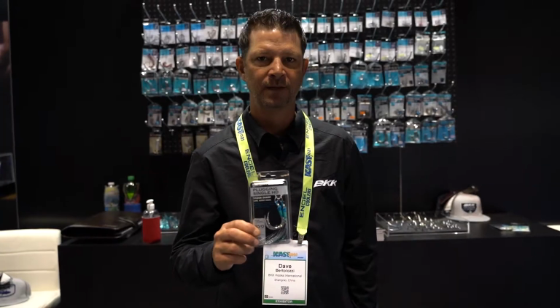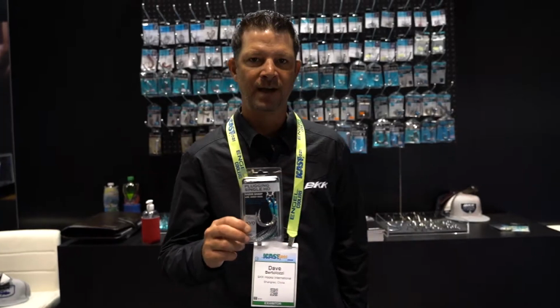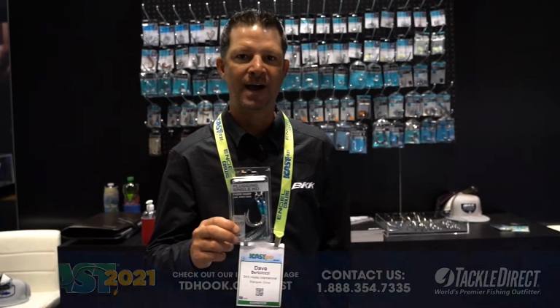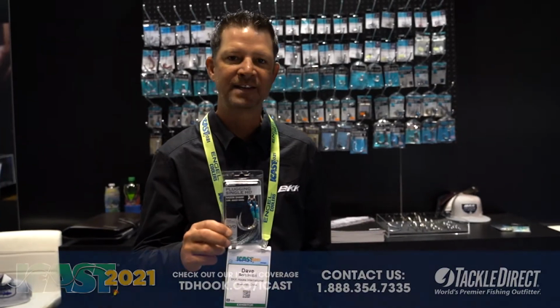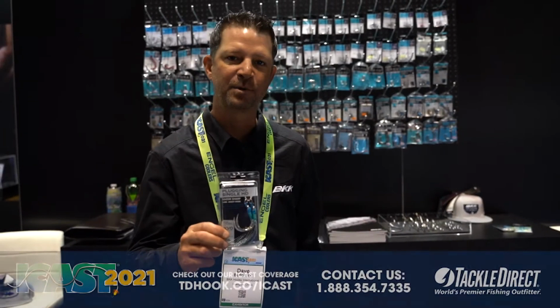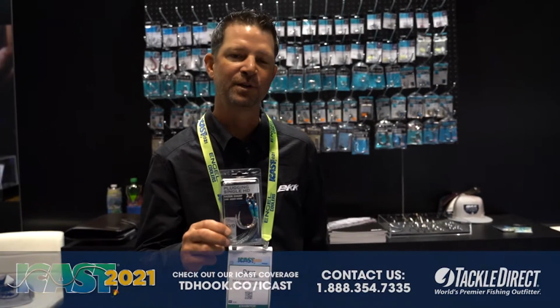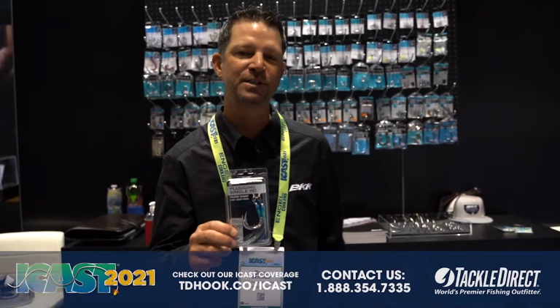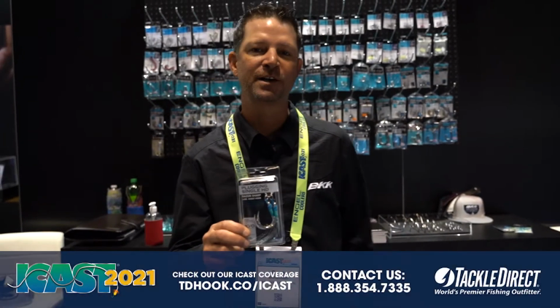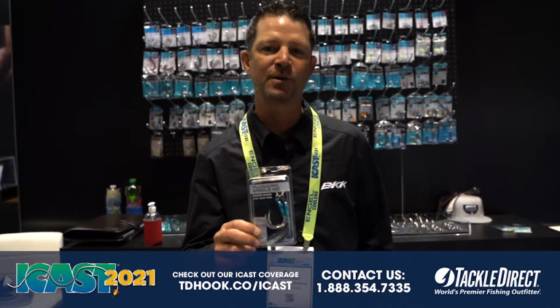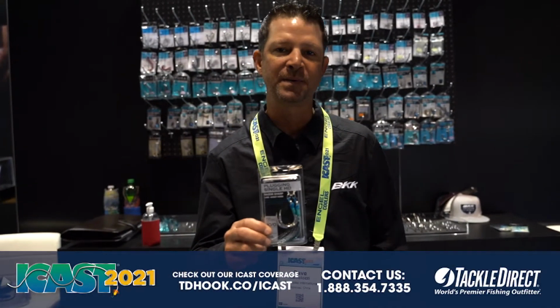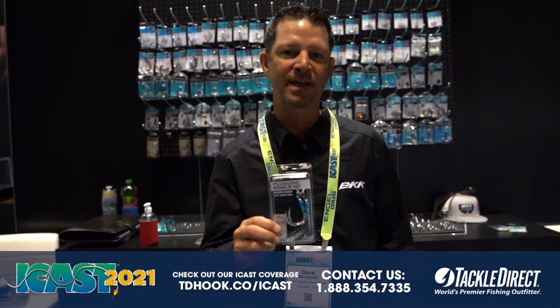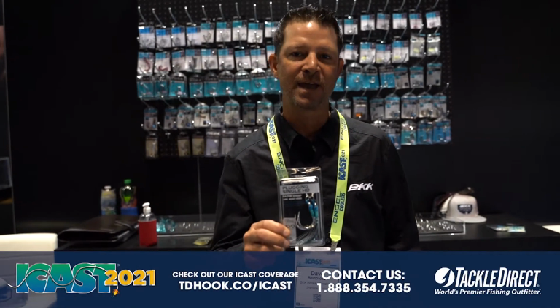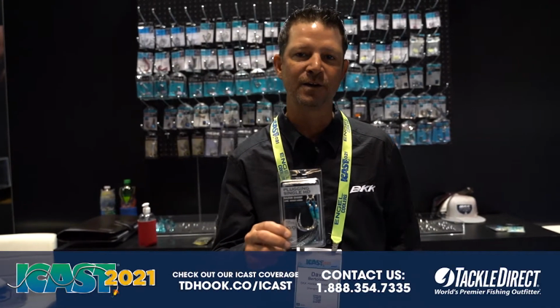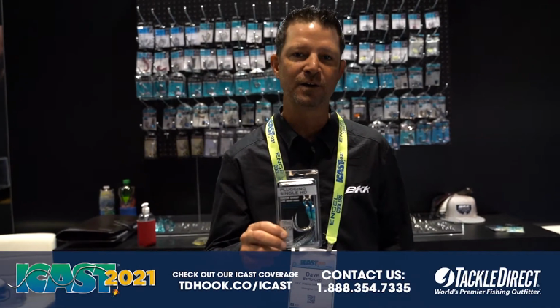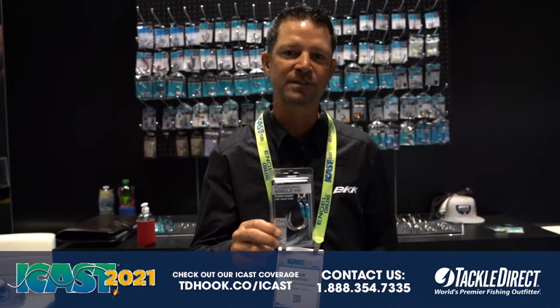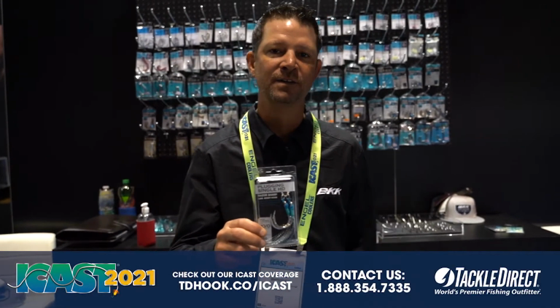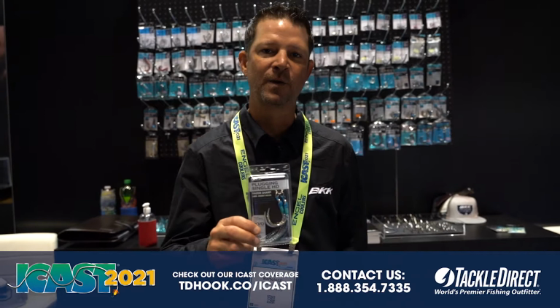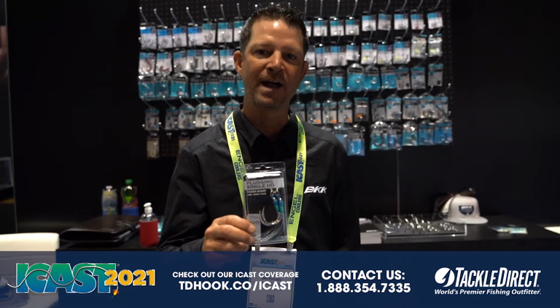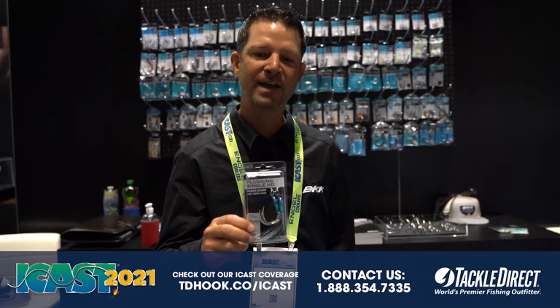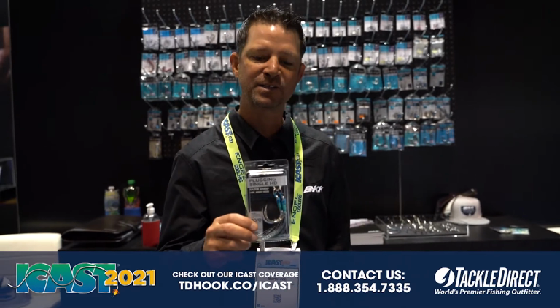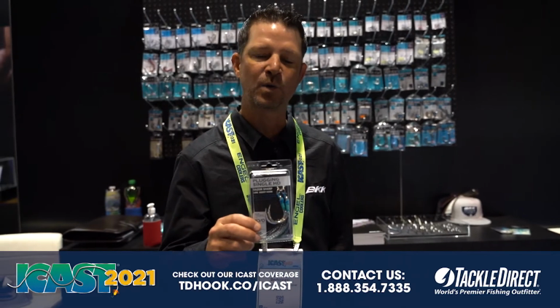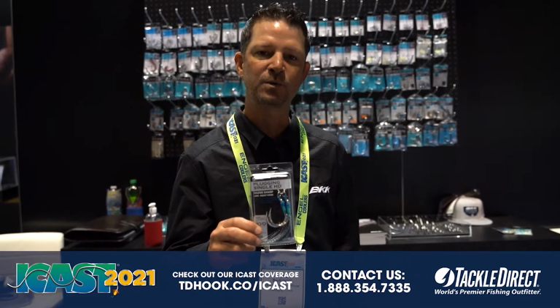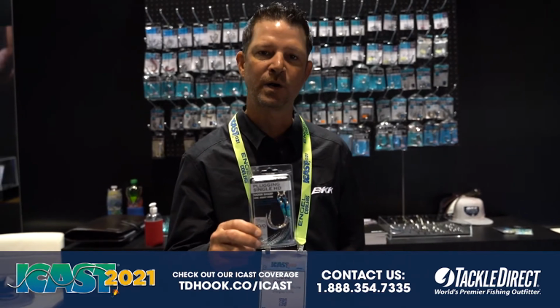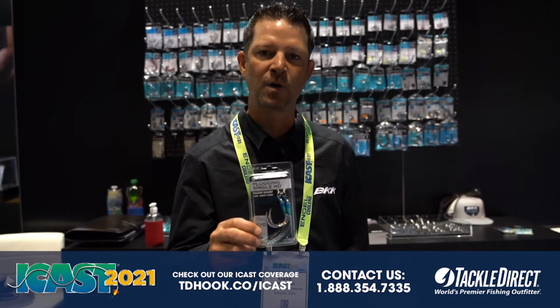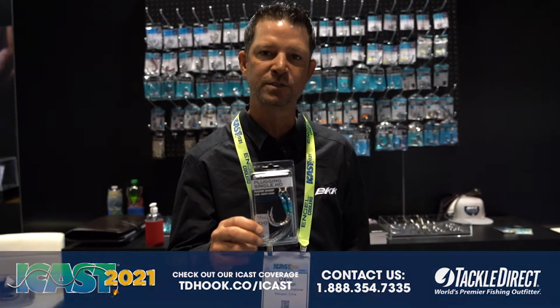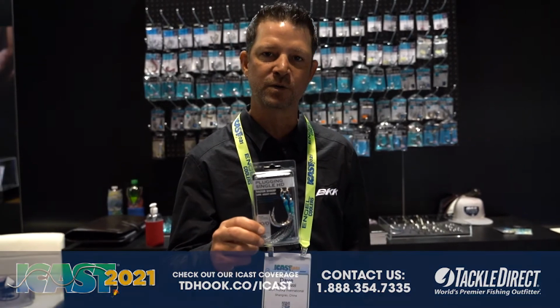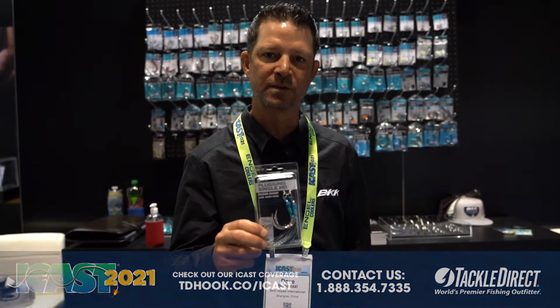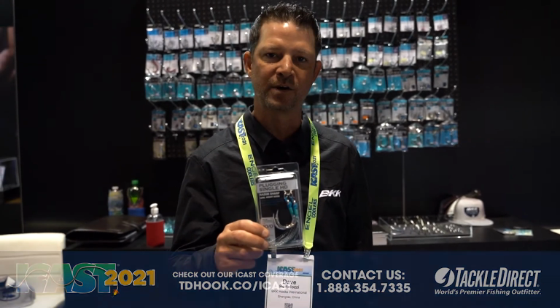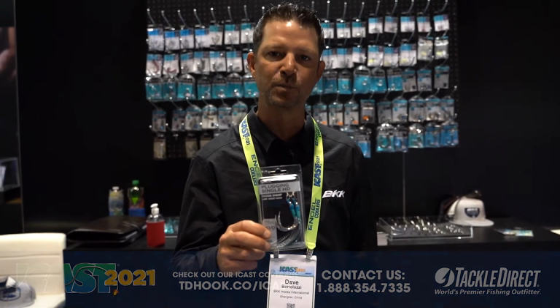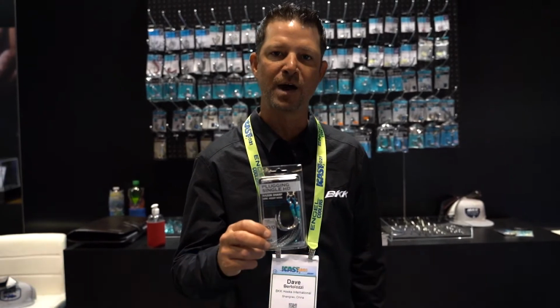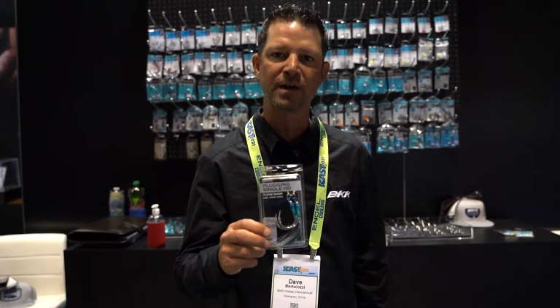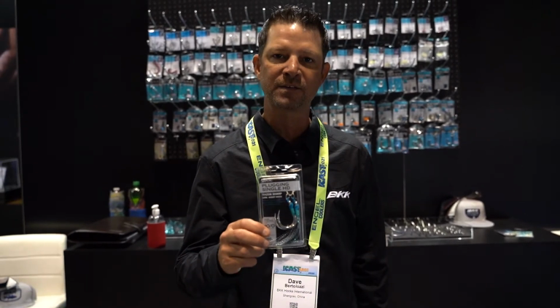Hi, Dave Bertolozzi here with PKK Hooks. We're at ICAST 2021 showing some of our new products.